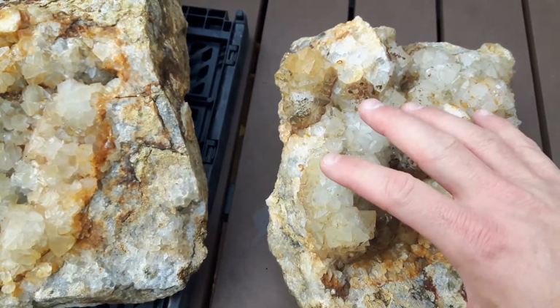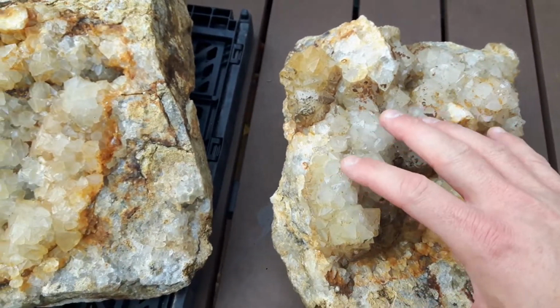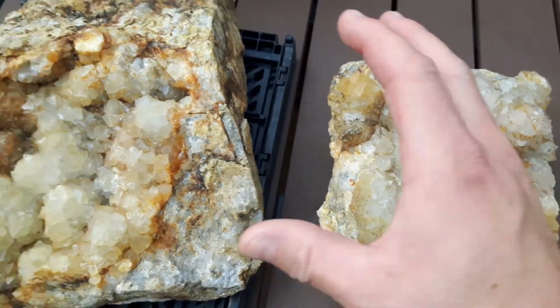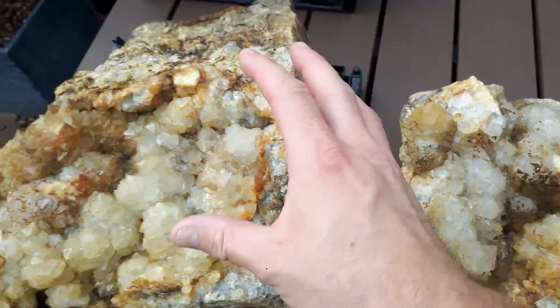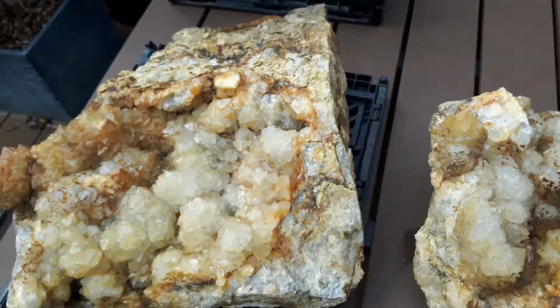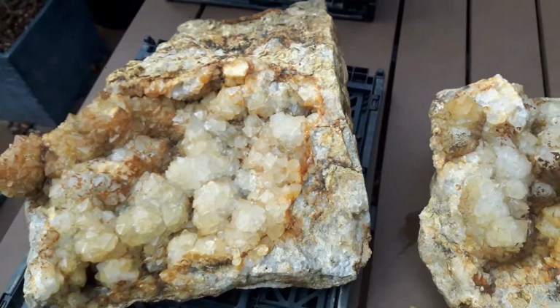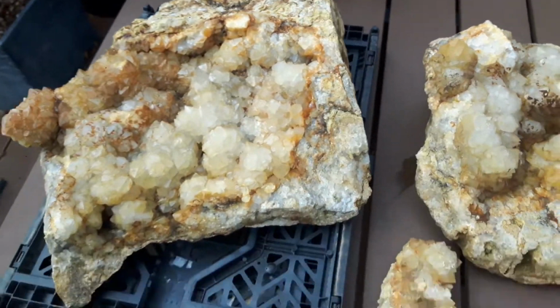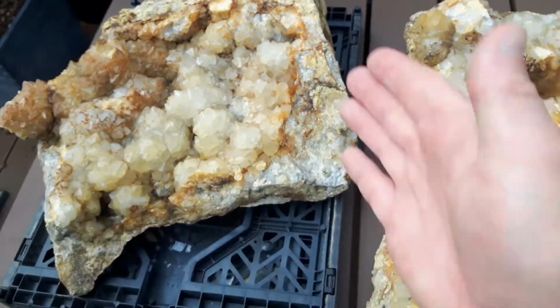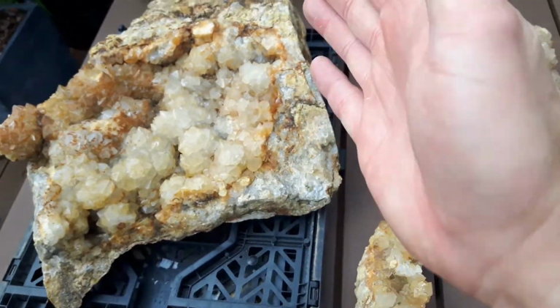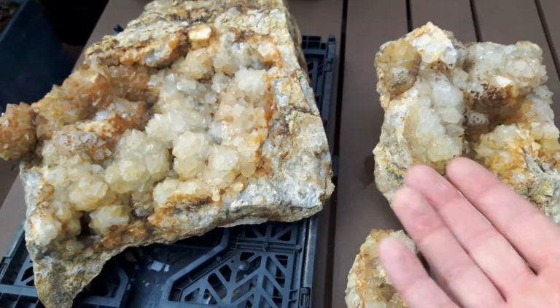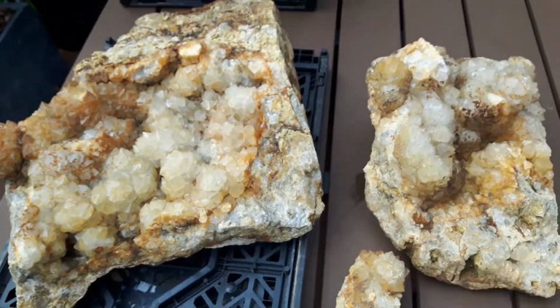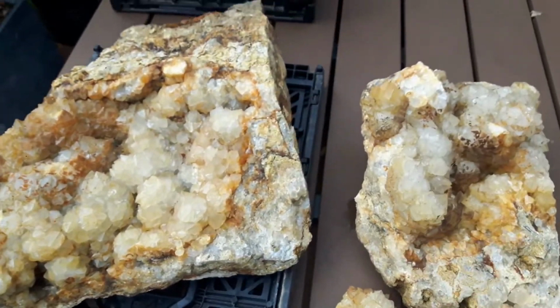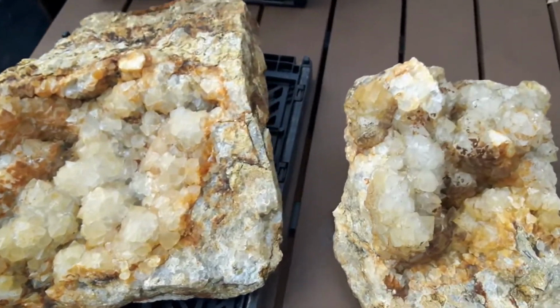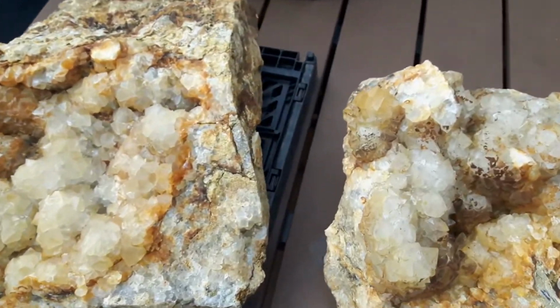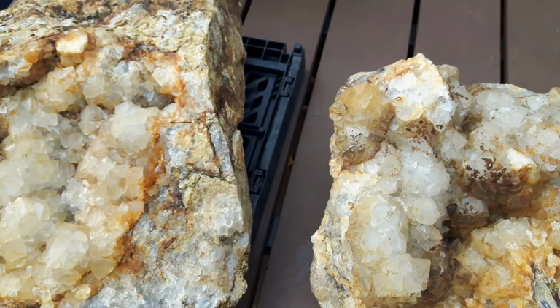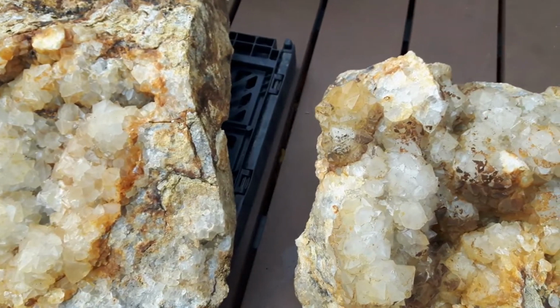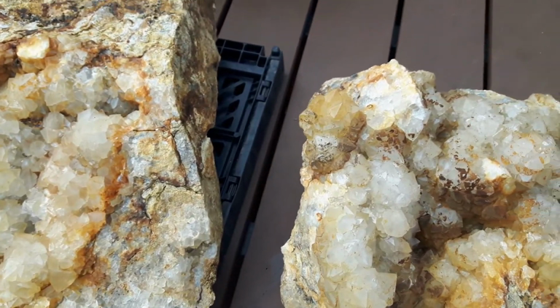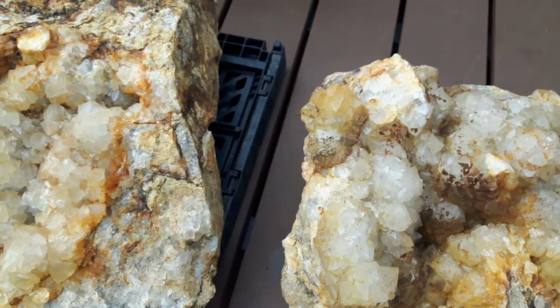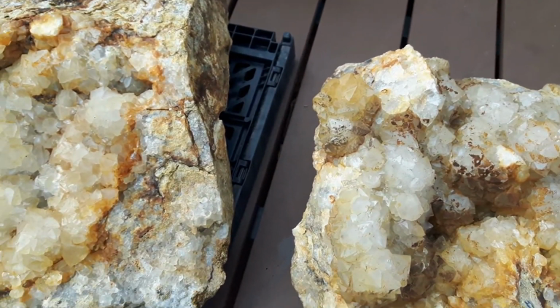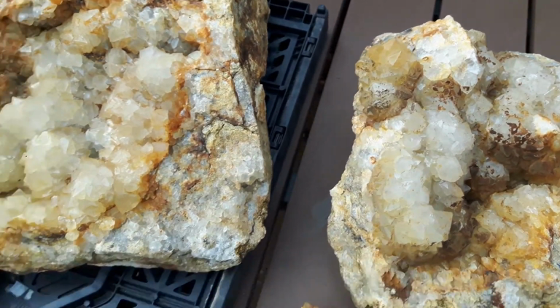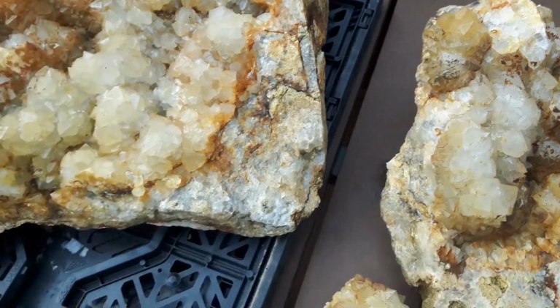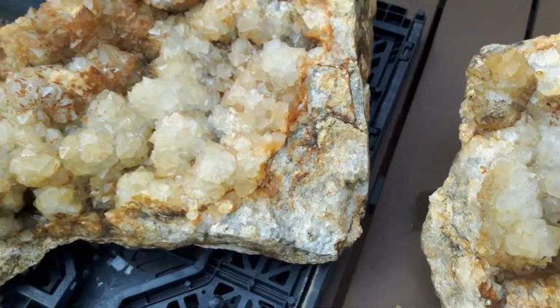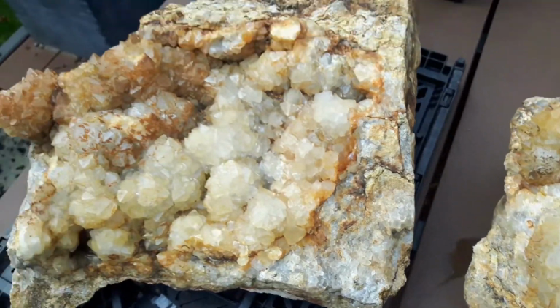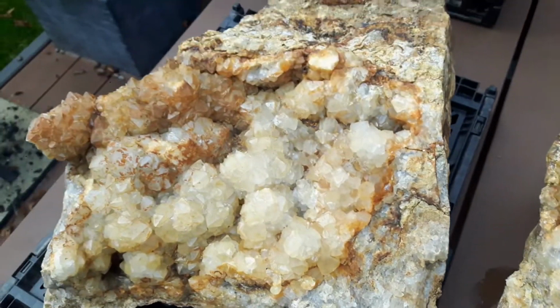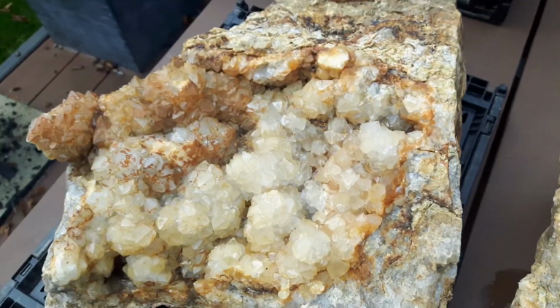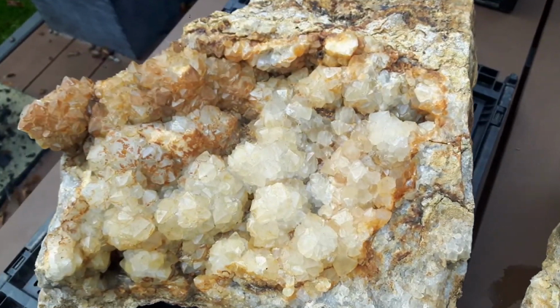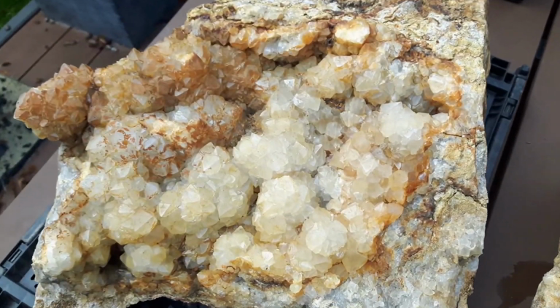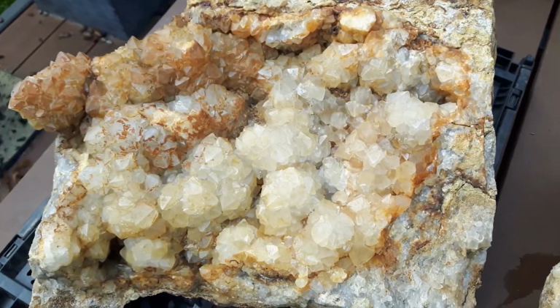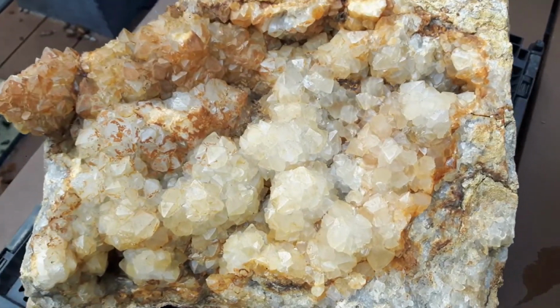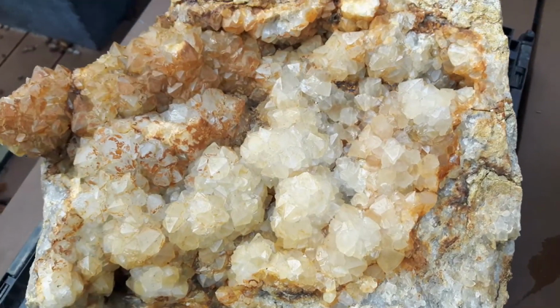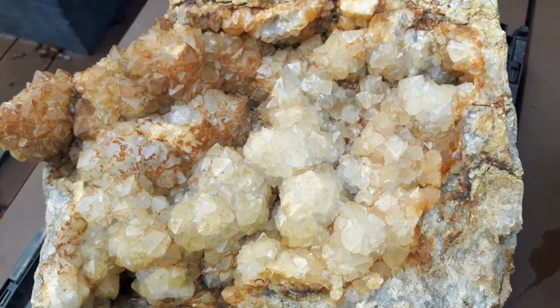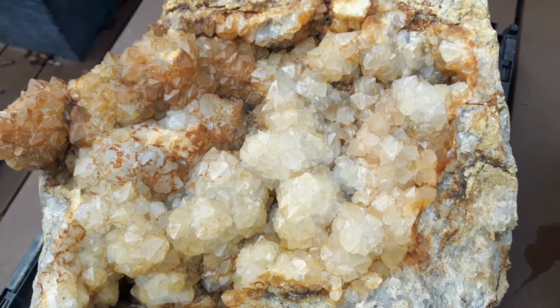Deze twee stukken horen aan elkaar. Ze zijn gebarst, dus die ga ik aan het eind ook nog vastmaken. Maar het begint bij het schoonmaken.